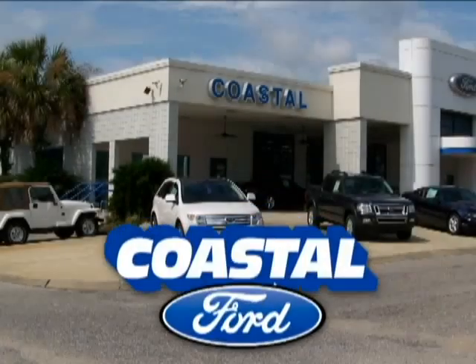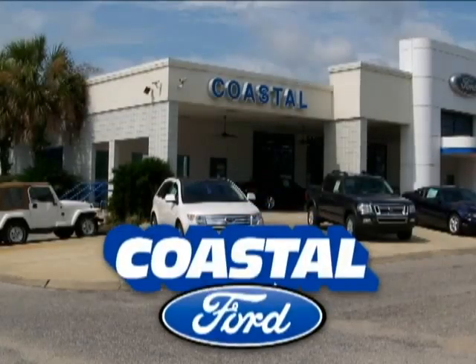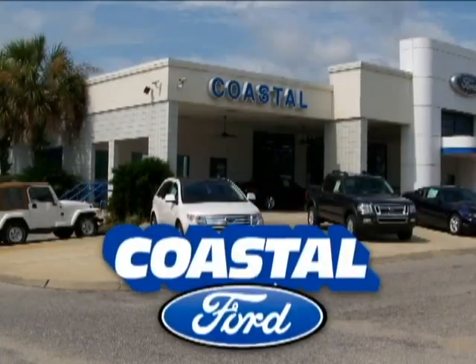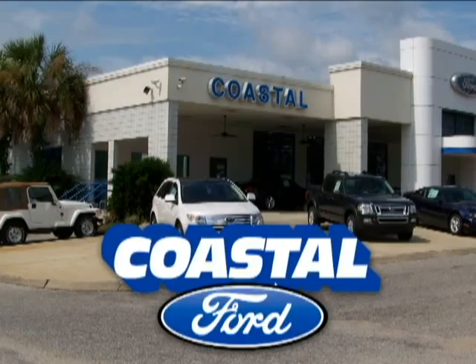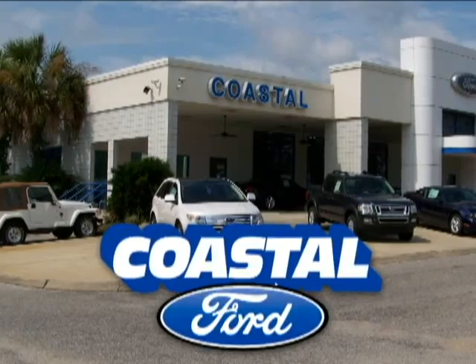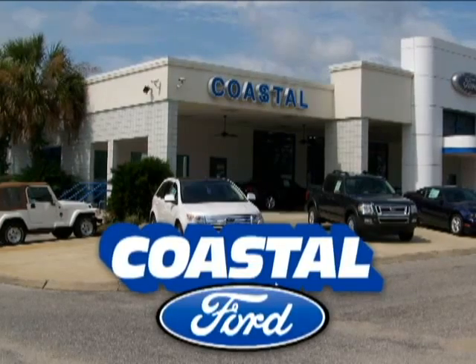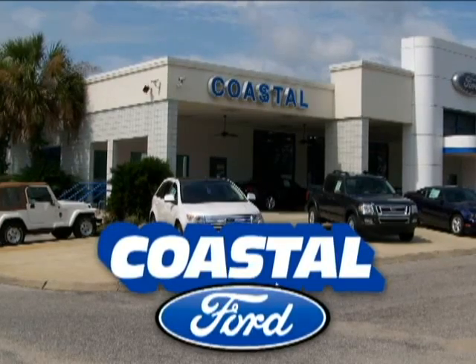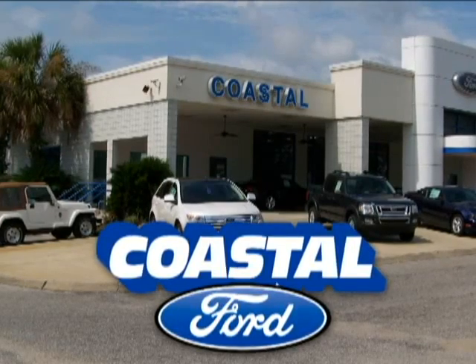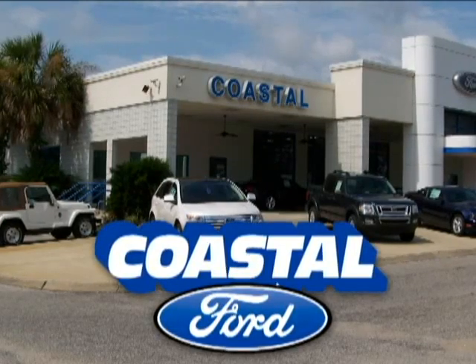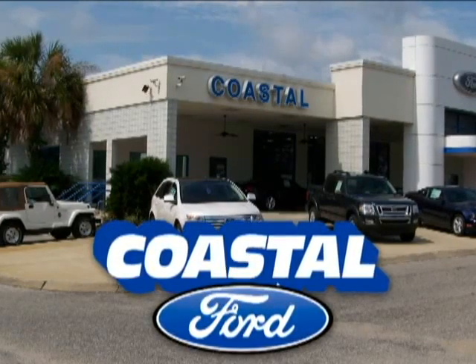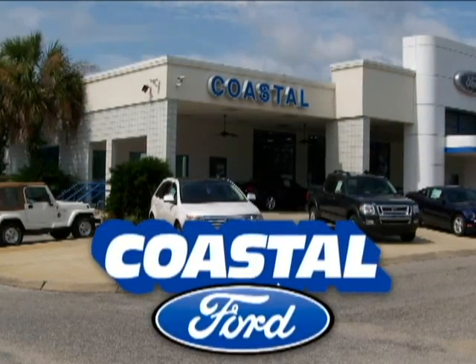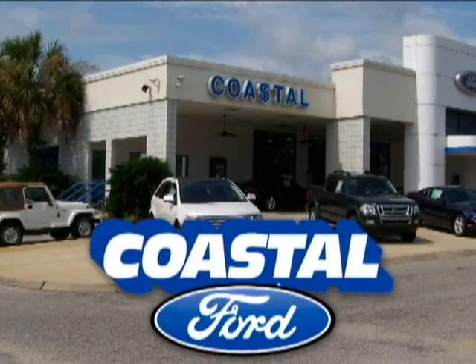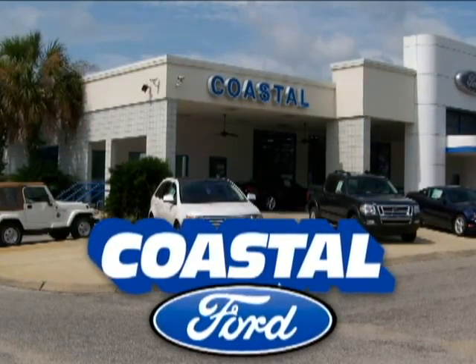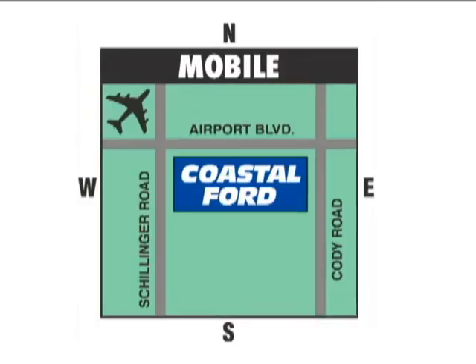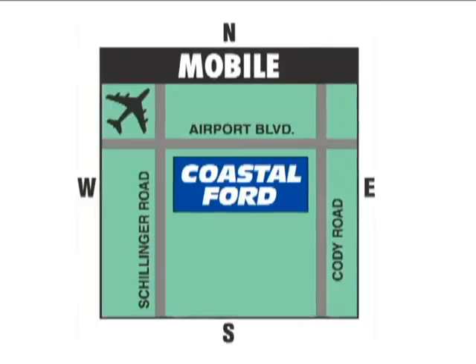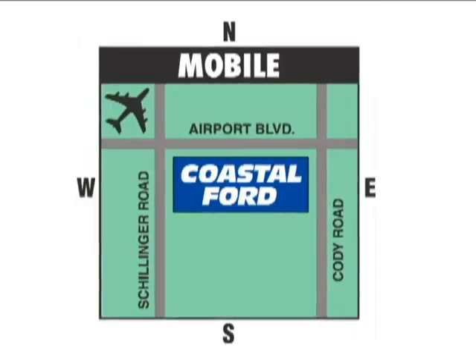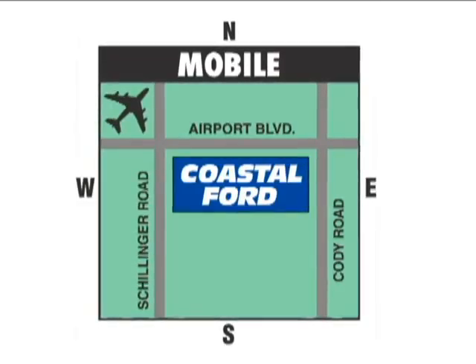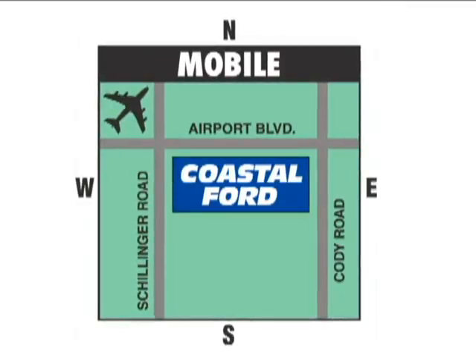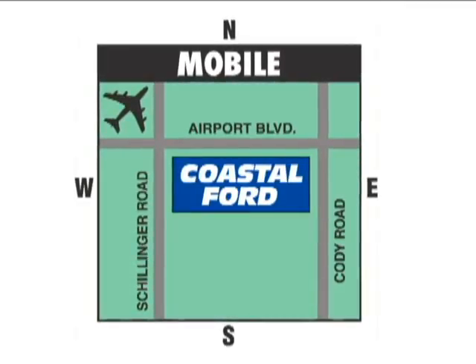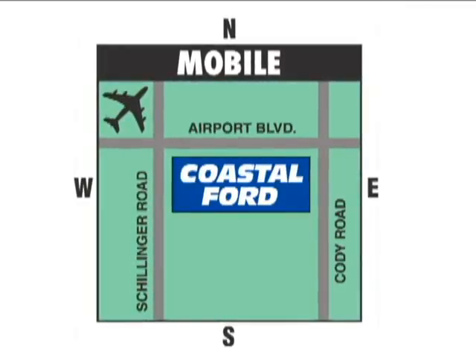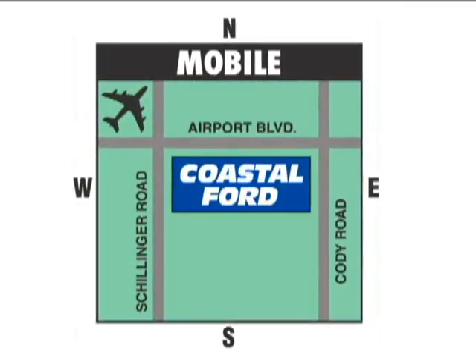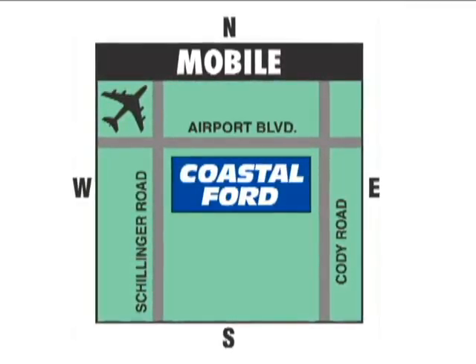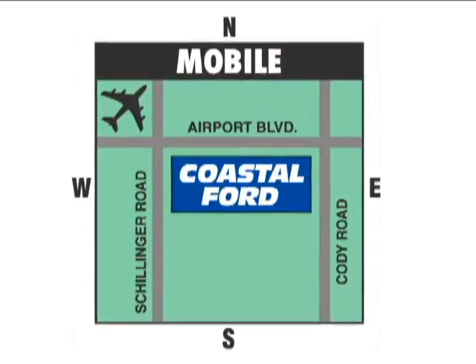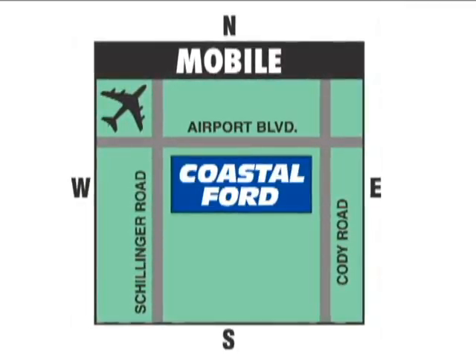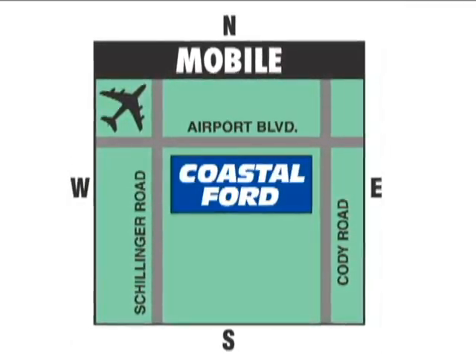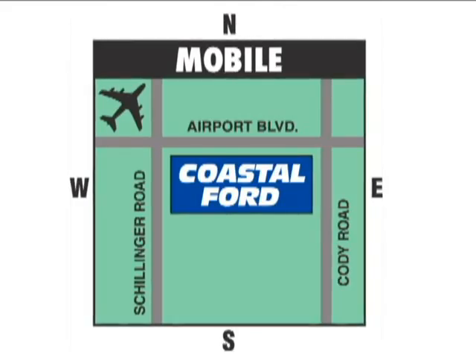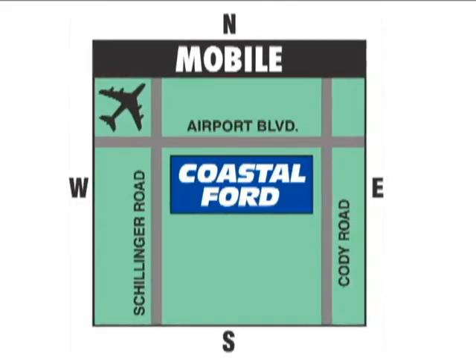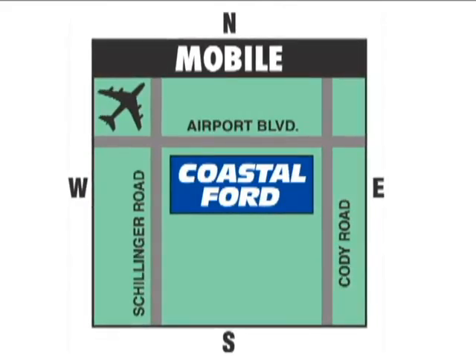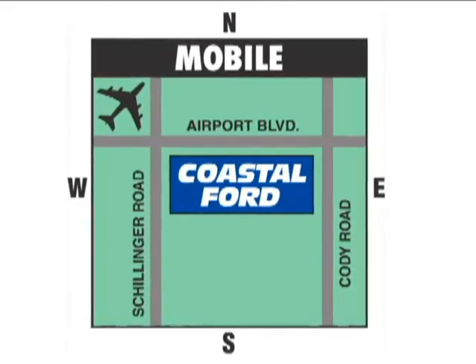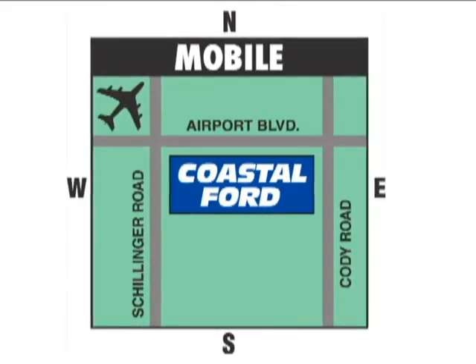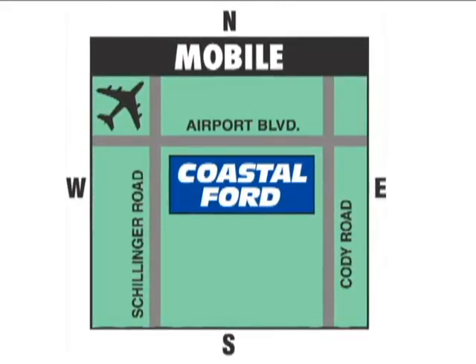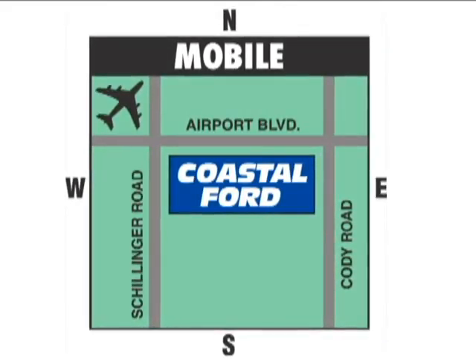Come visit Coastal Ford today. We're conveniently located just east of Schillinger Road at 7311 Airport Boulevard in Mobile.